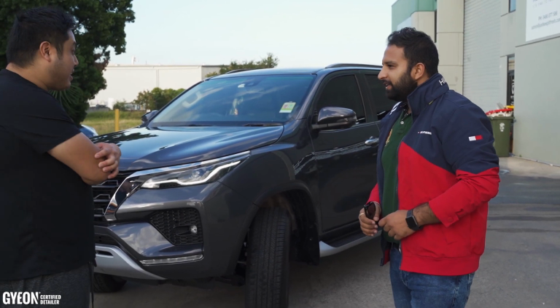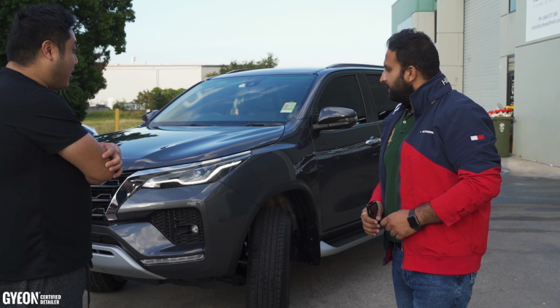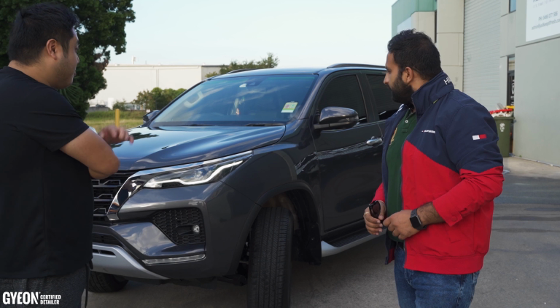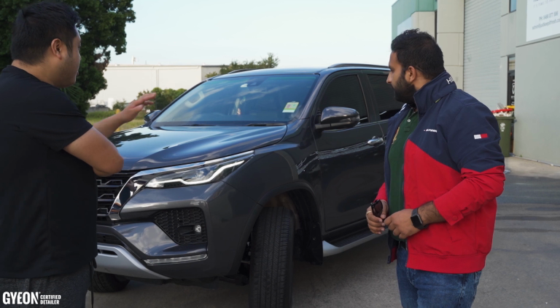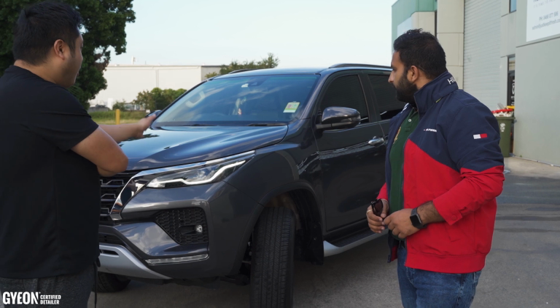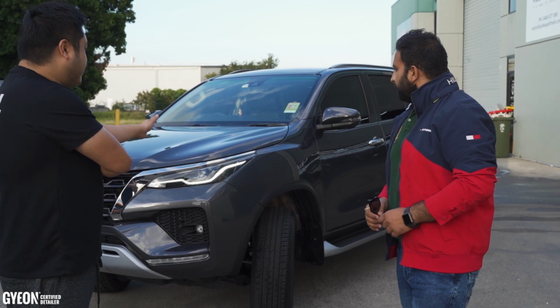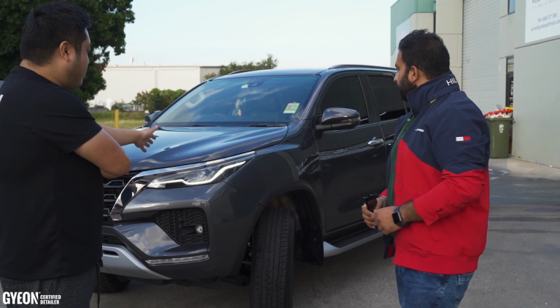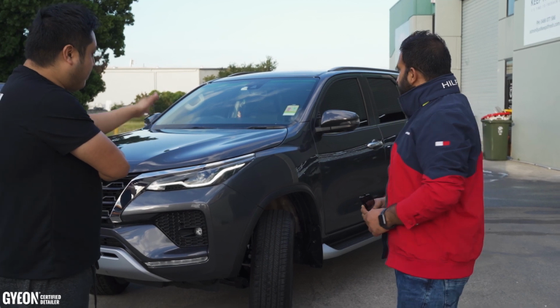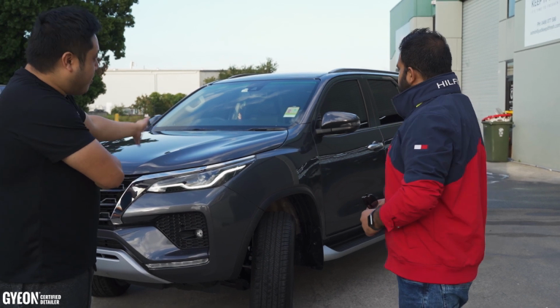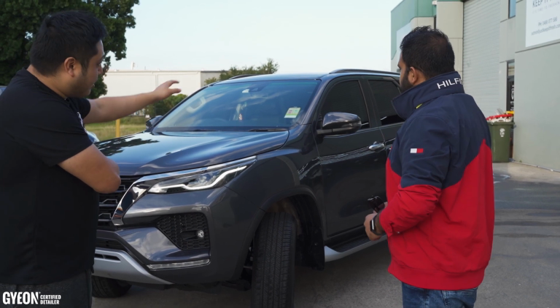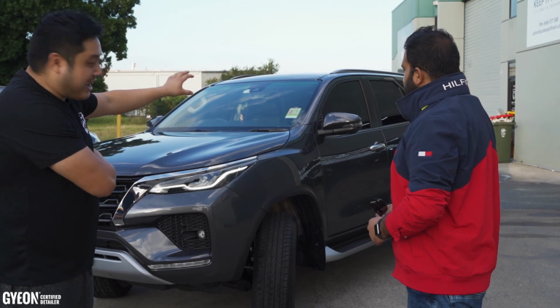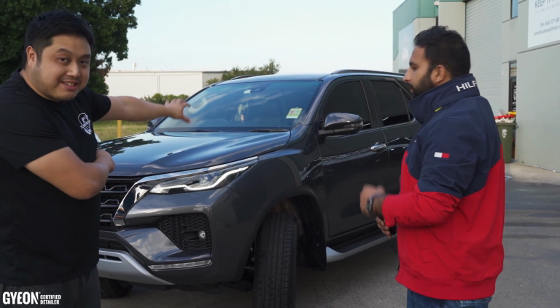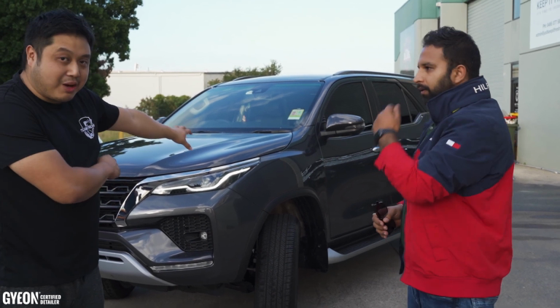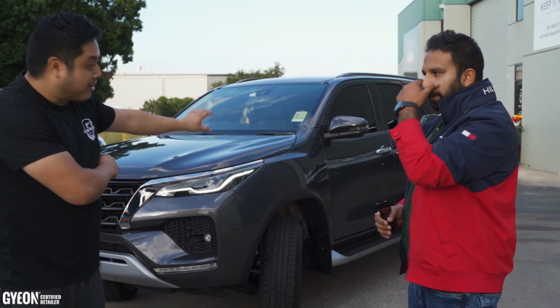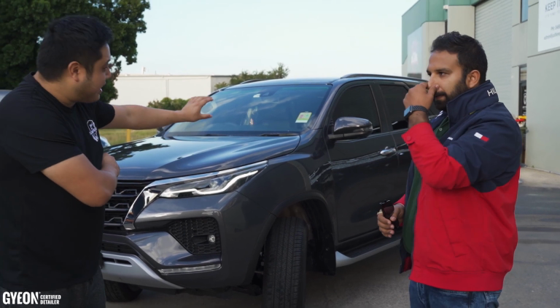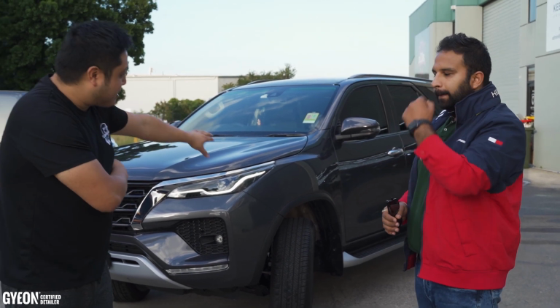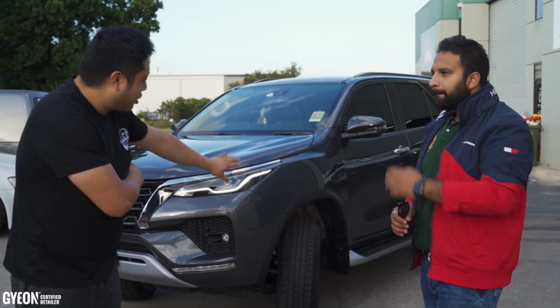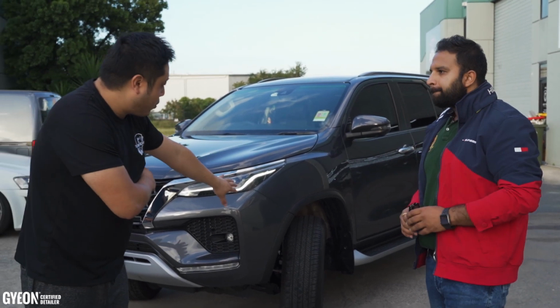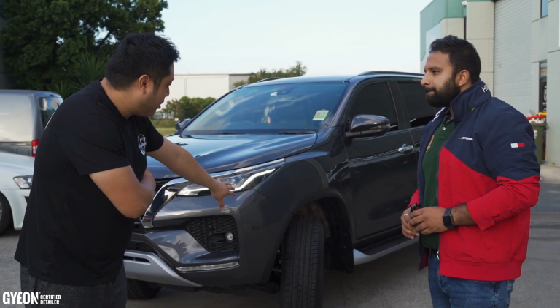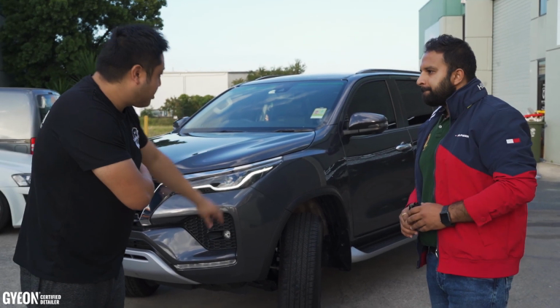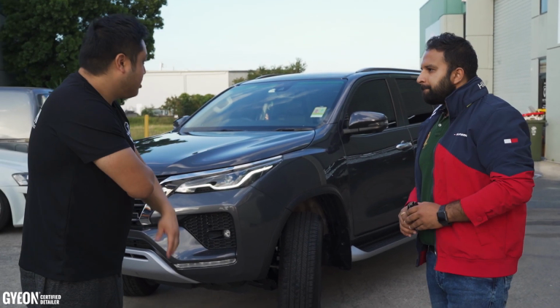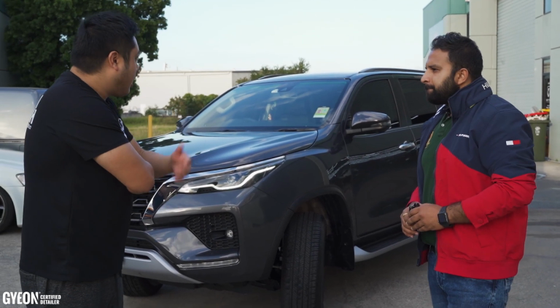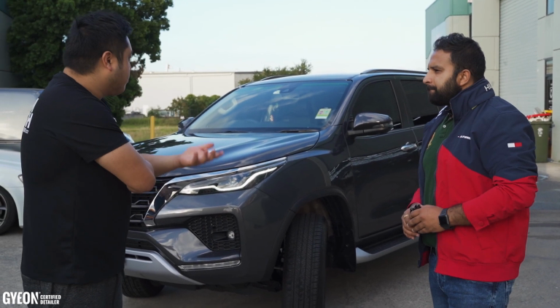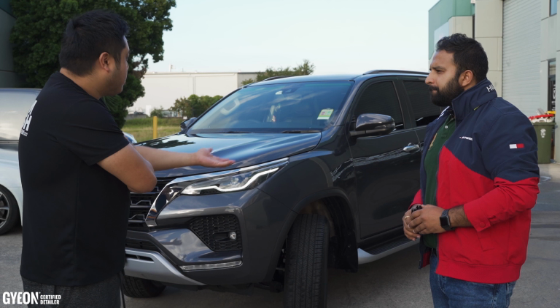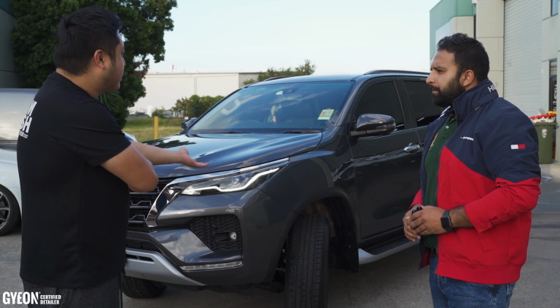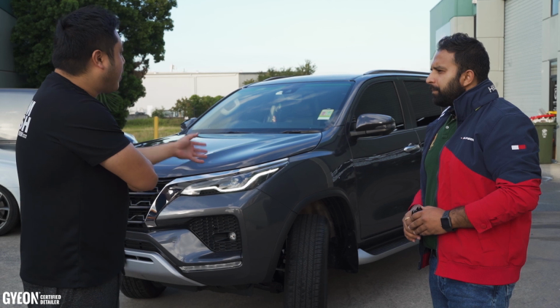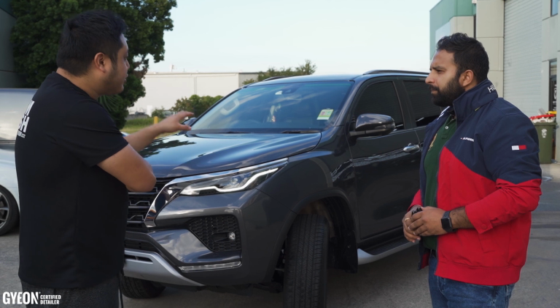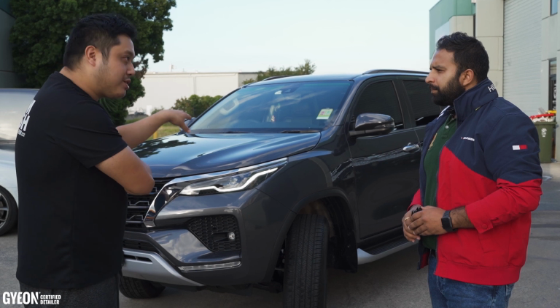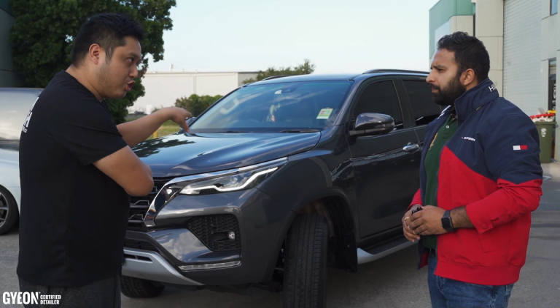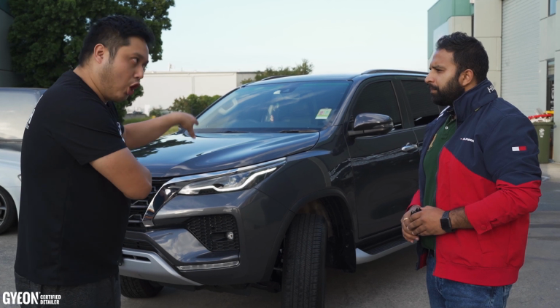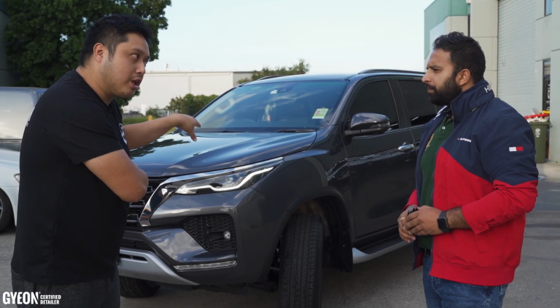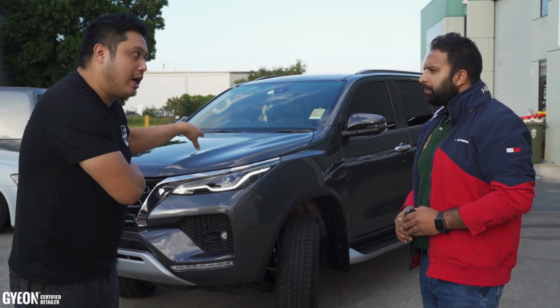And obviously what we've done — we've coated it outside, we've coated it inside, we've coated the wheels. Tell us why you've decided to coat the car.